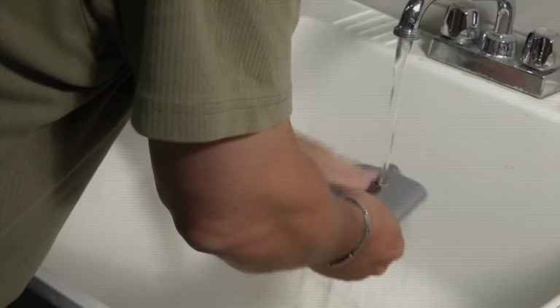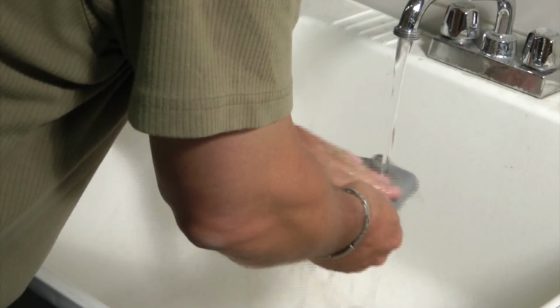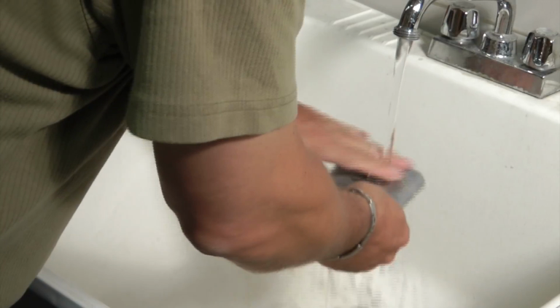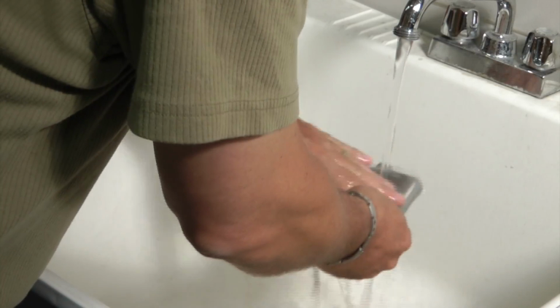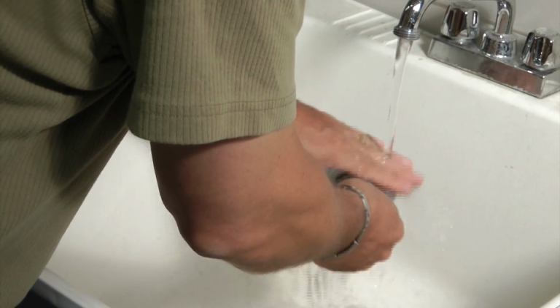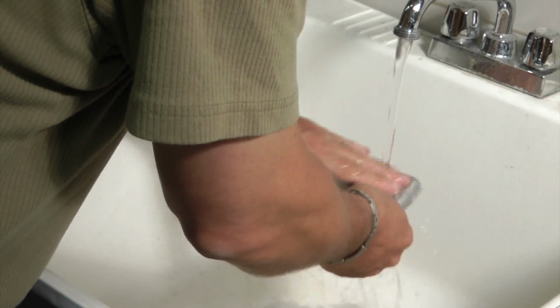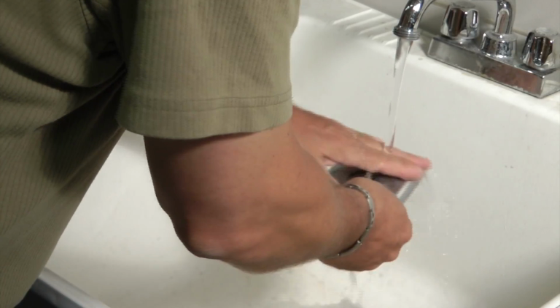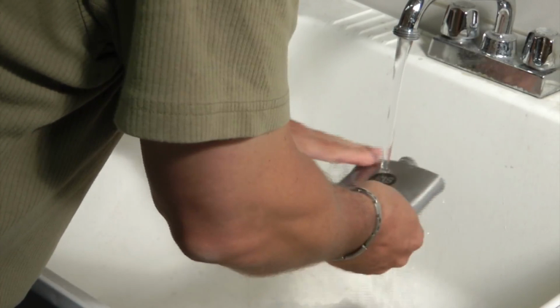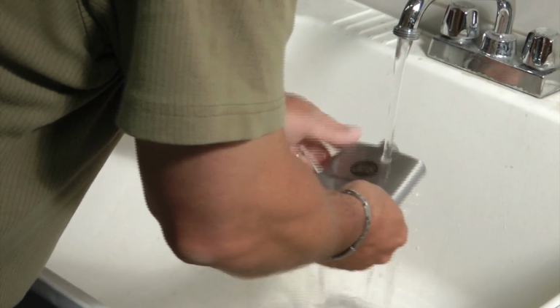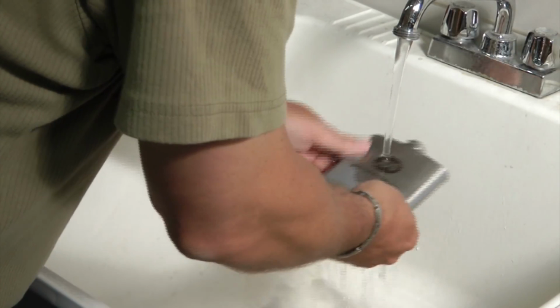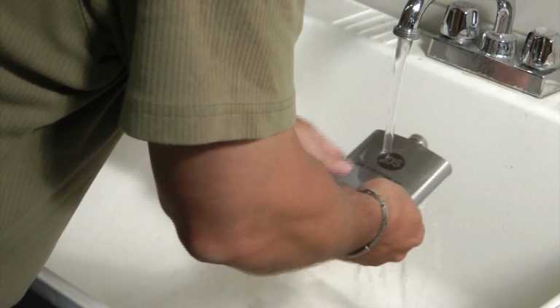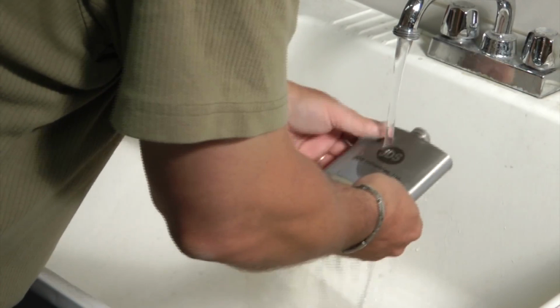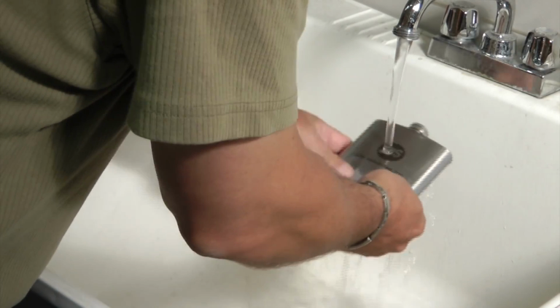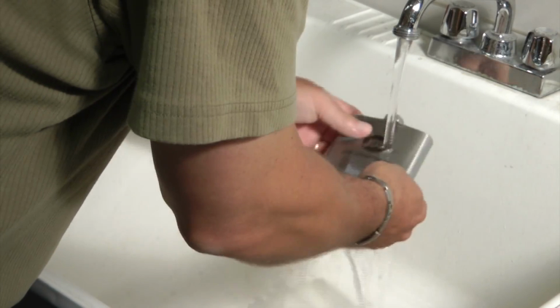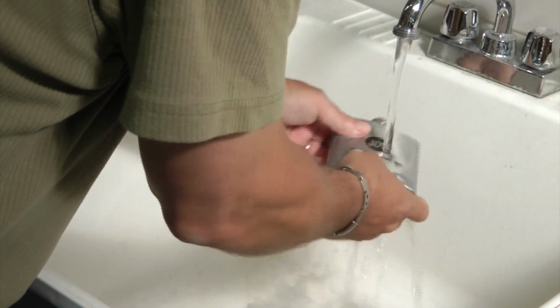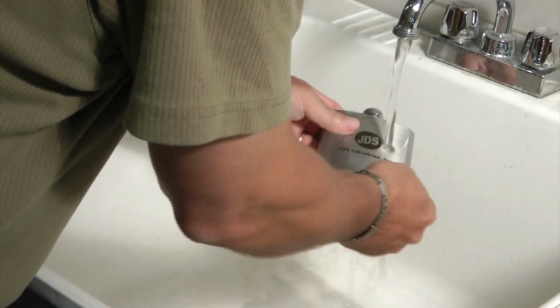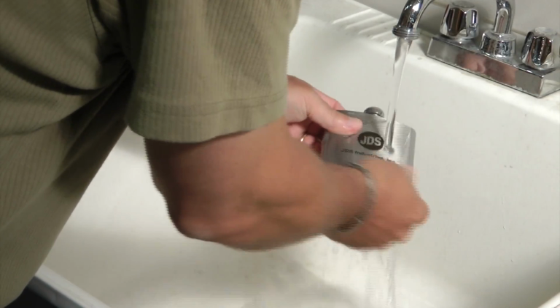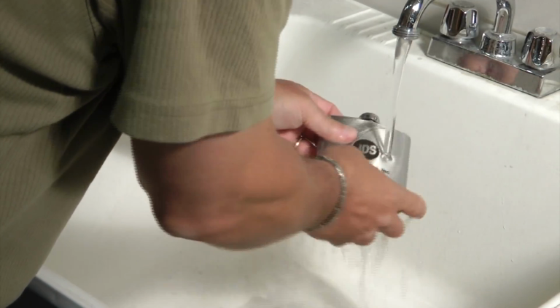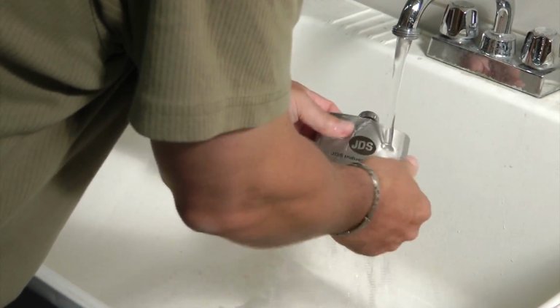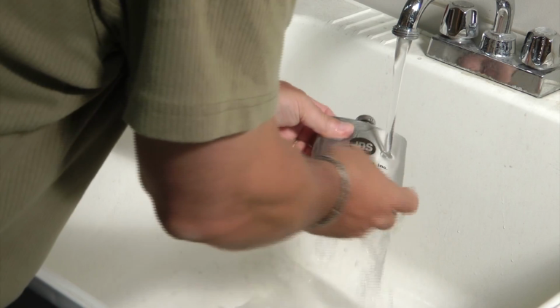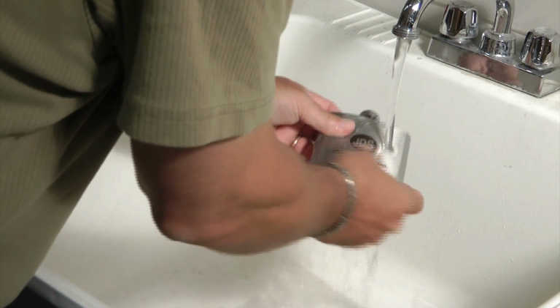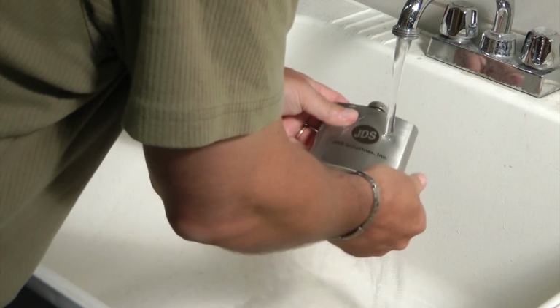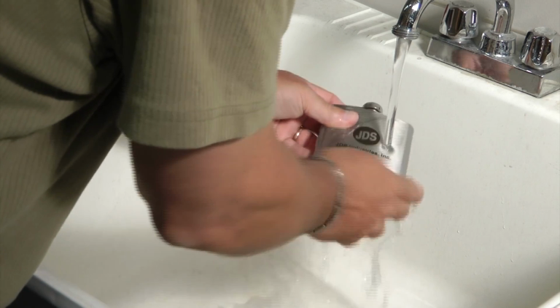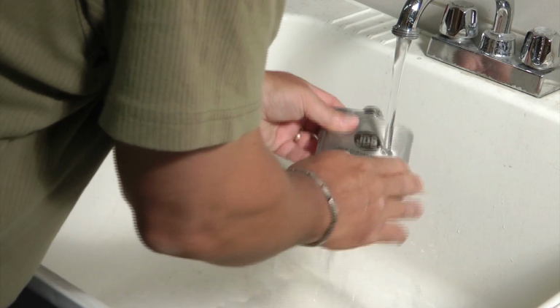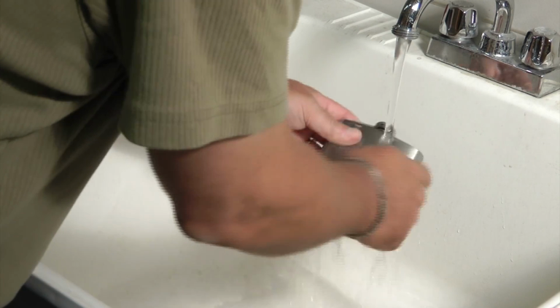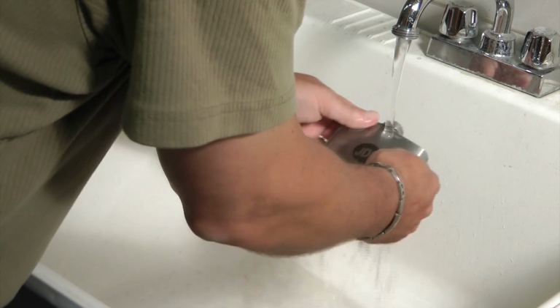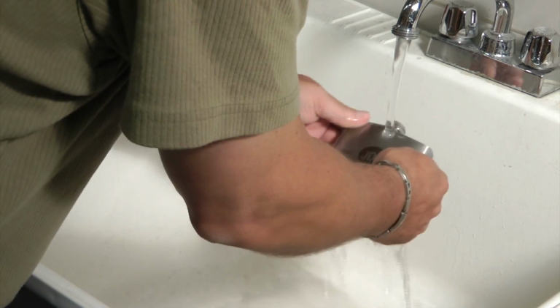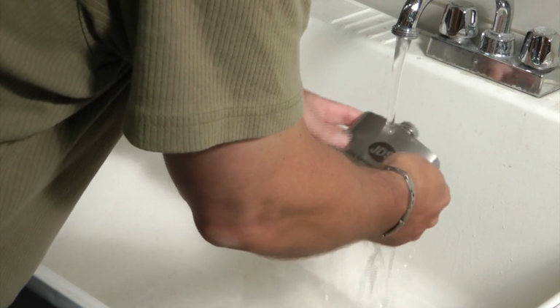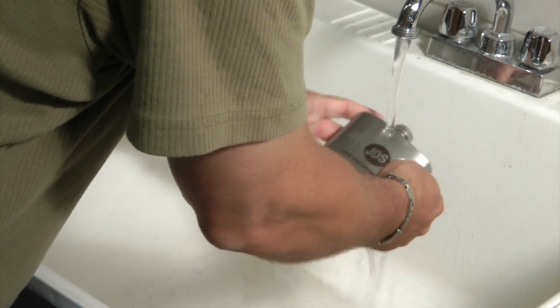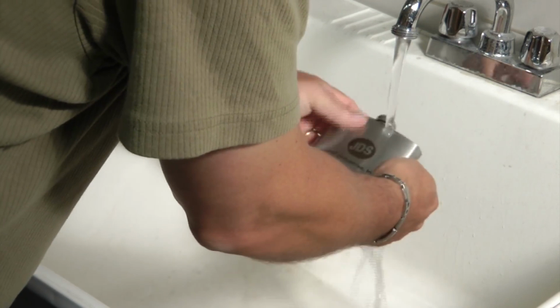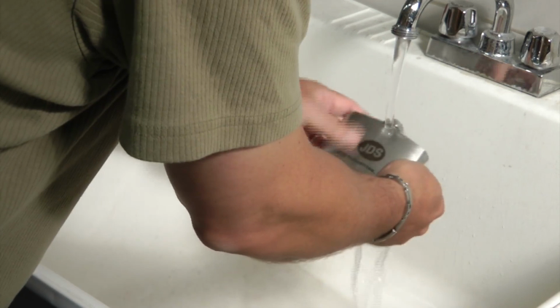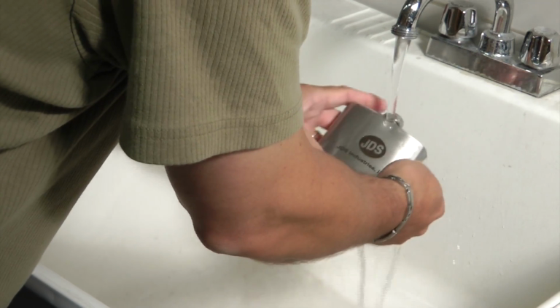After you have lasered your substrate, take your product over to a sink and wash the excess off.